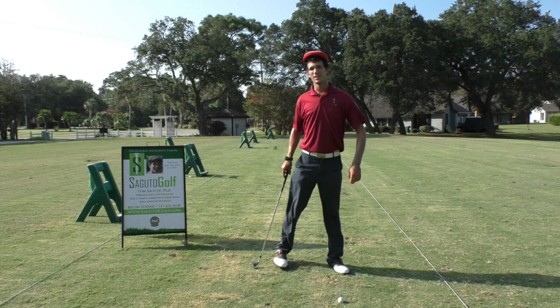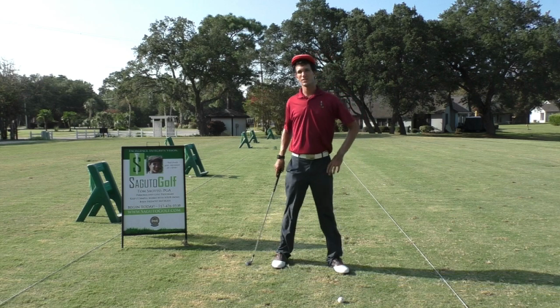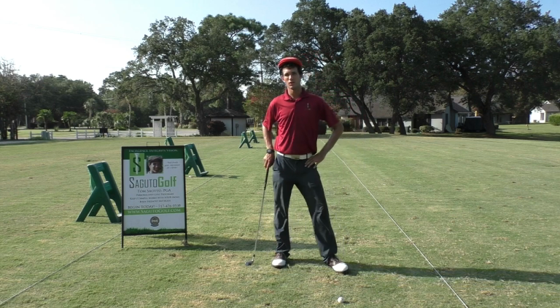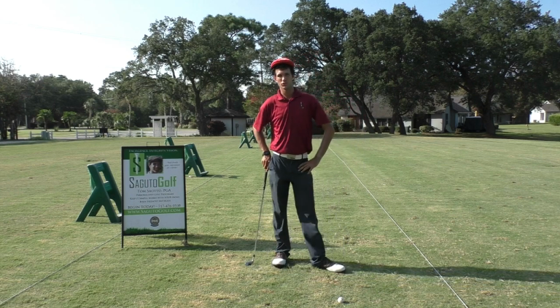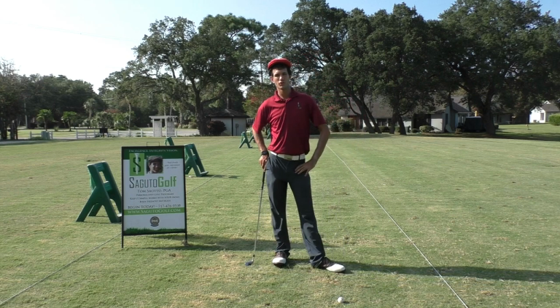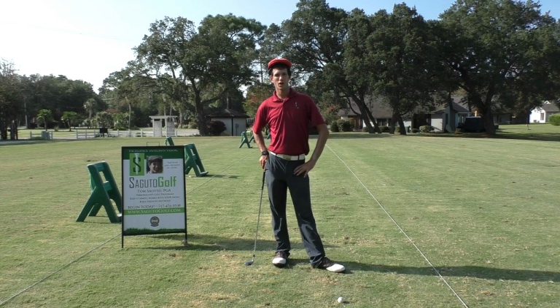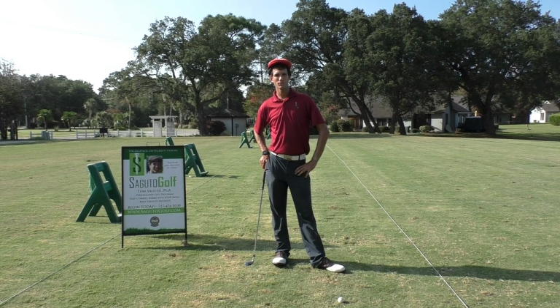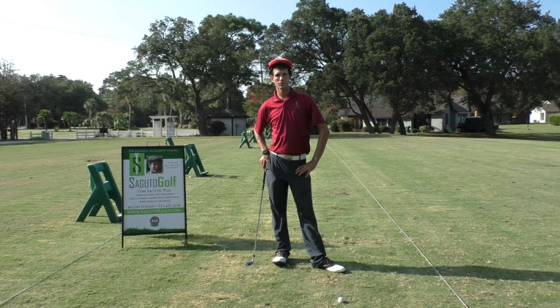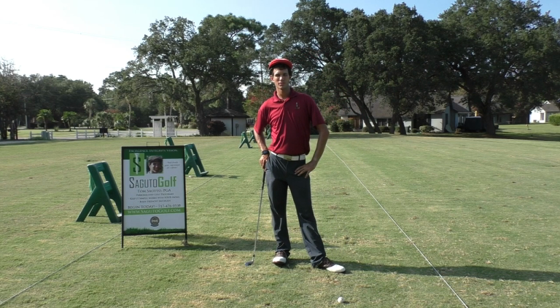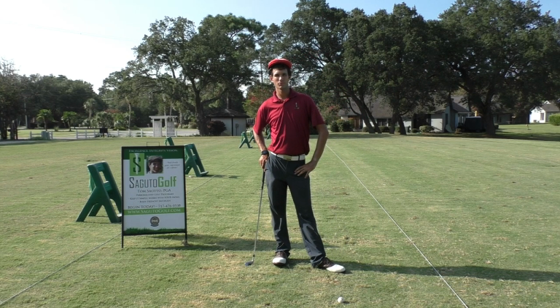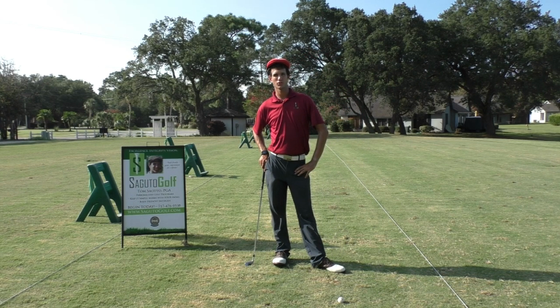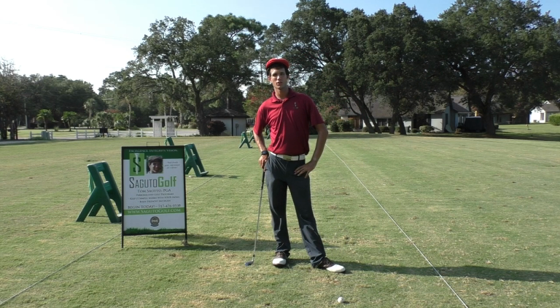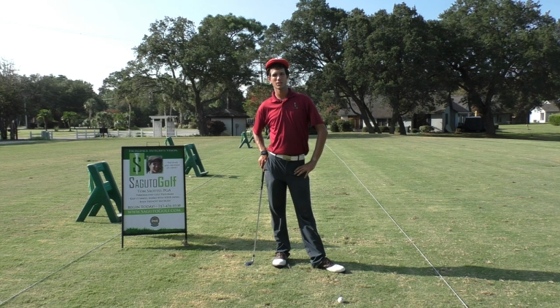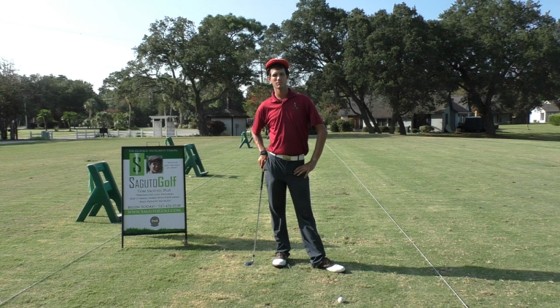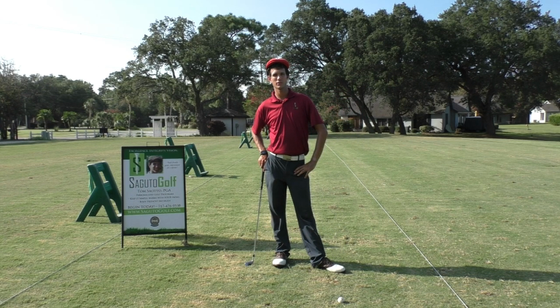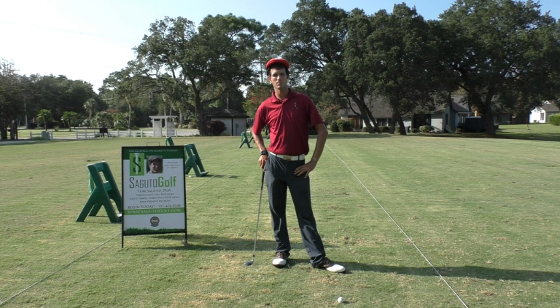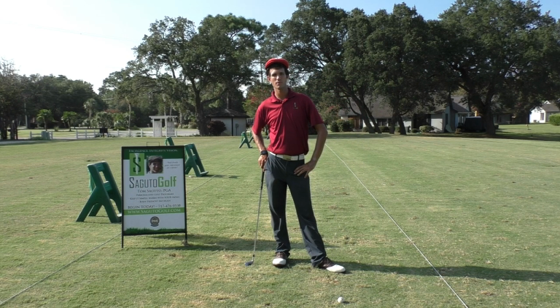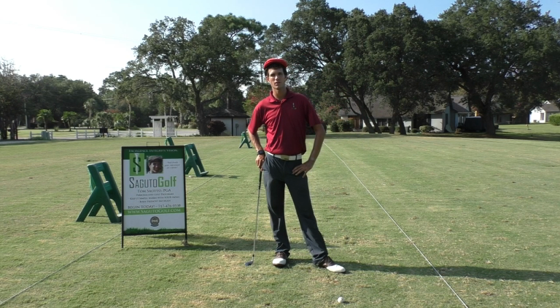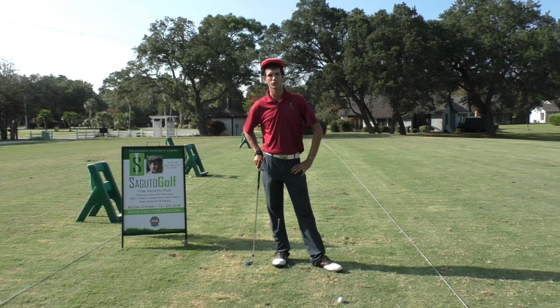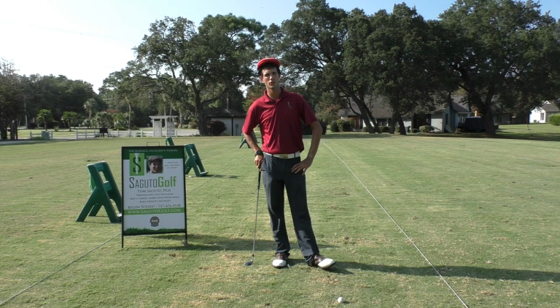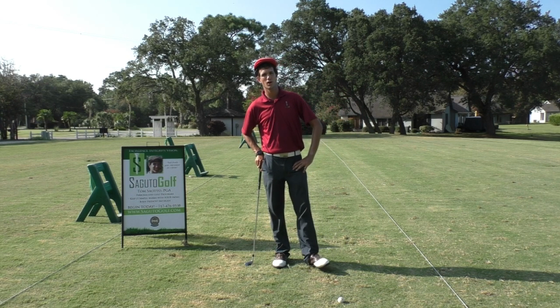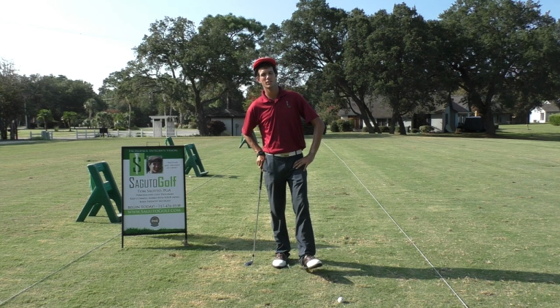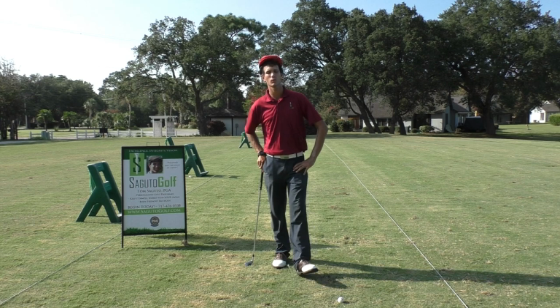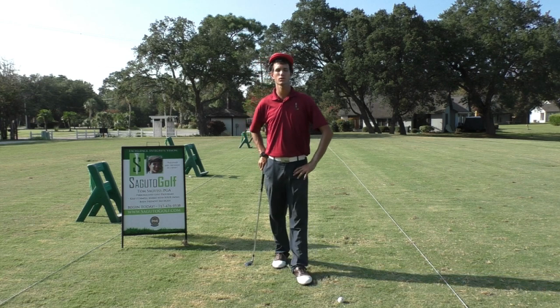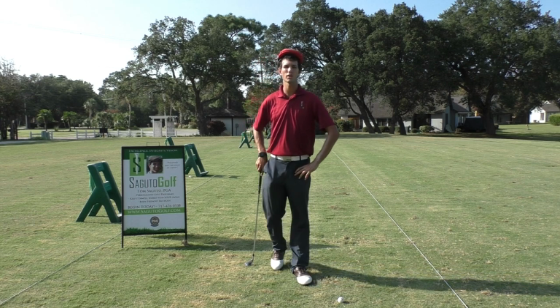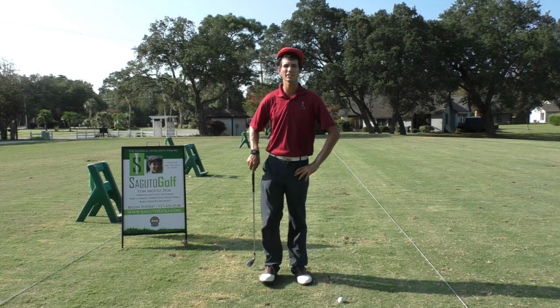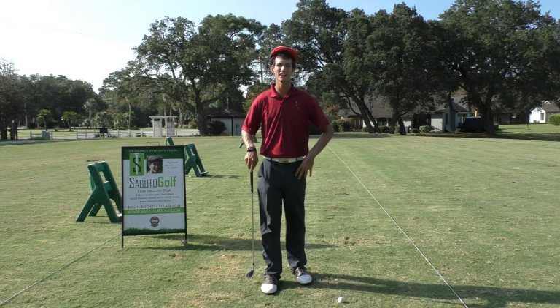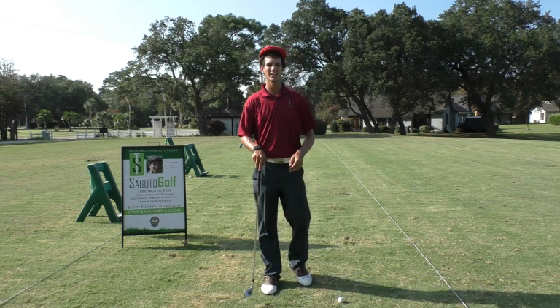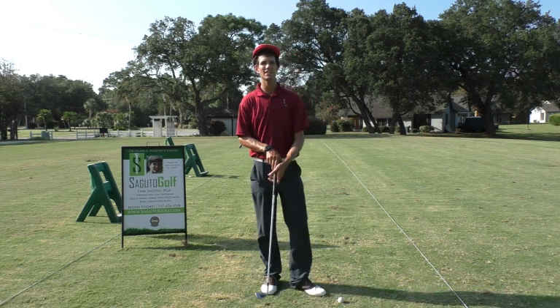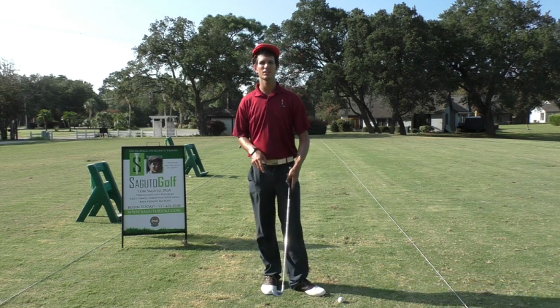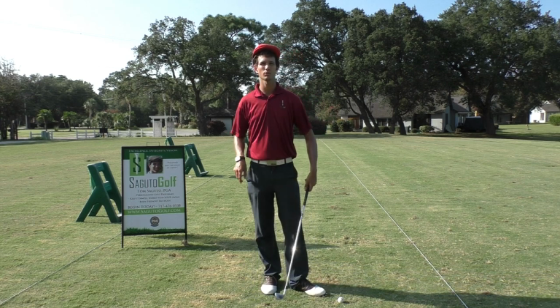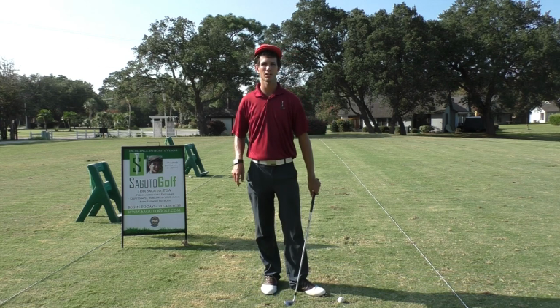Hey there fellow Segudo golfers, Tom Segudo here, PGA member, founder of Segudo Golf, here with your weekly e-video tip.